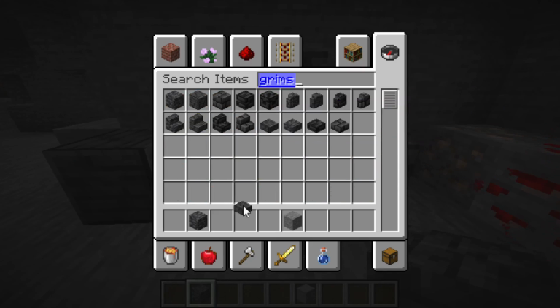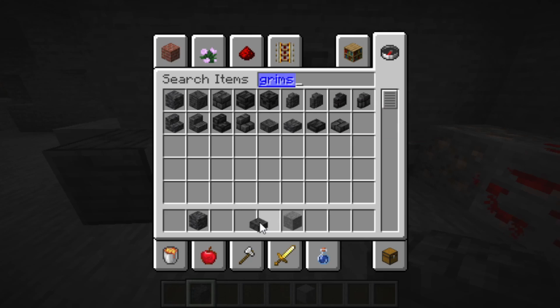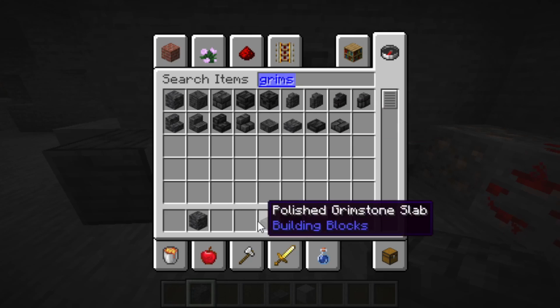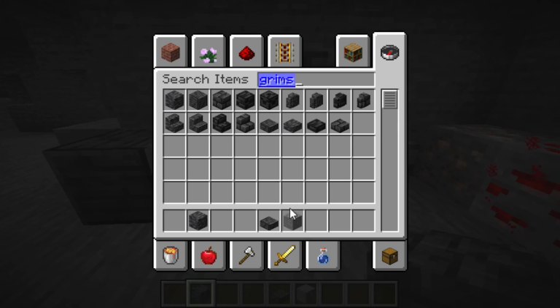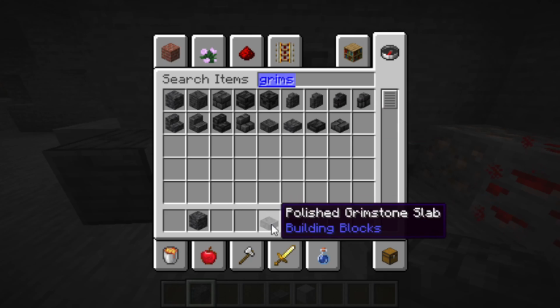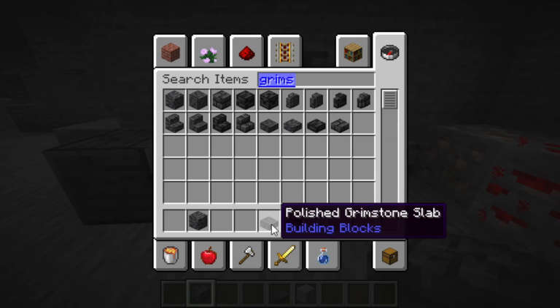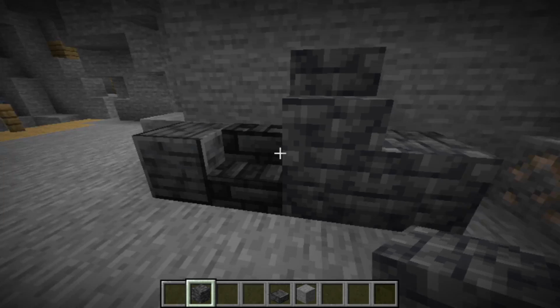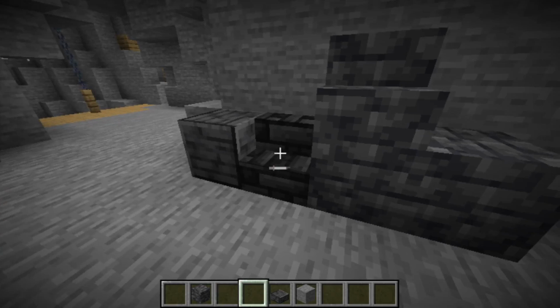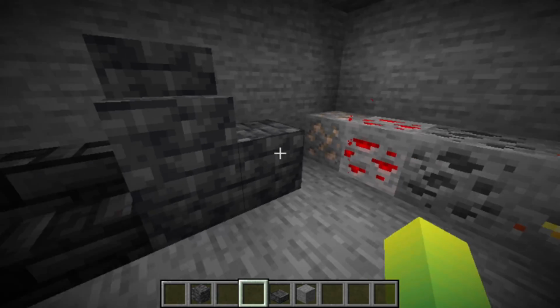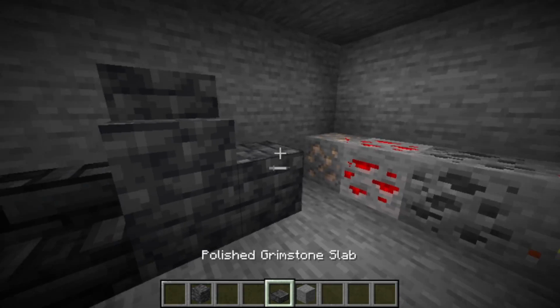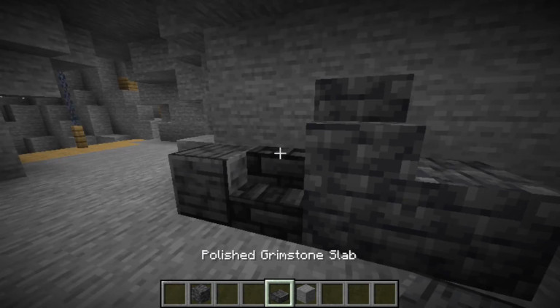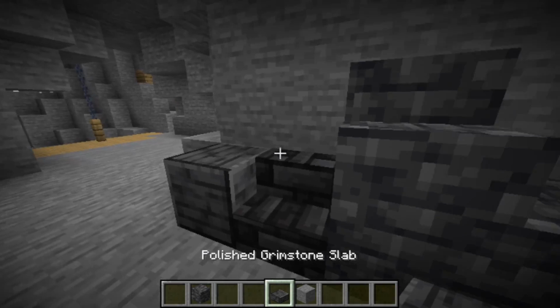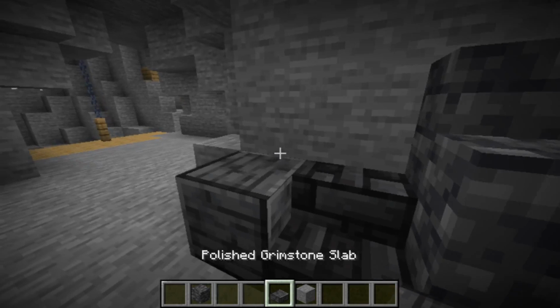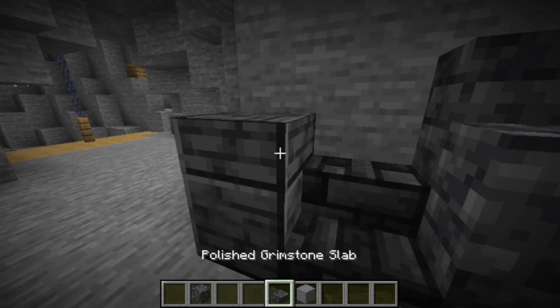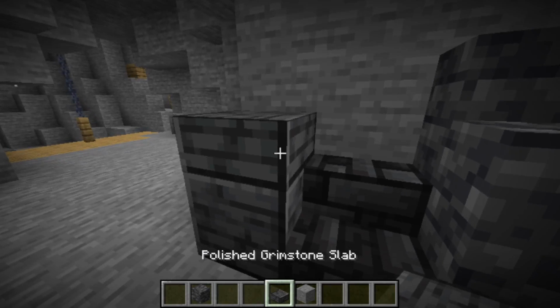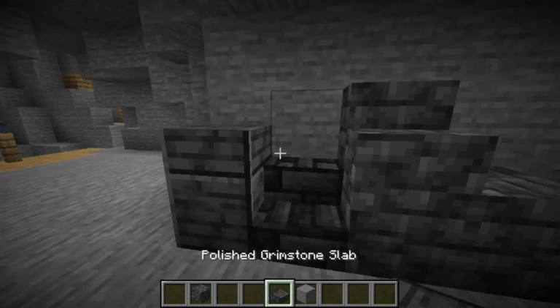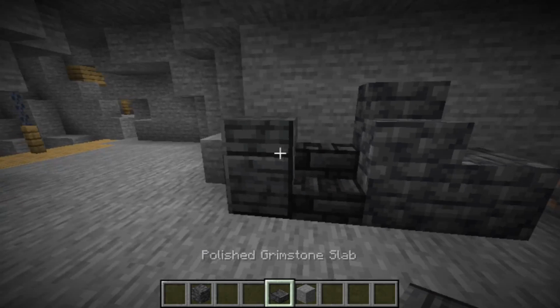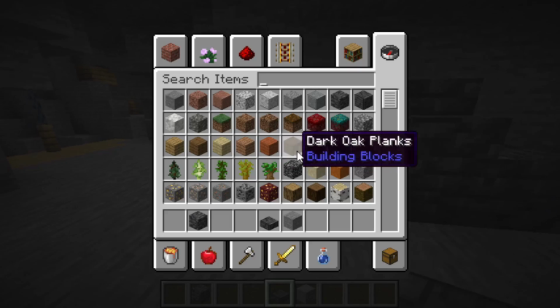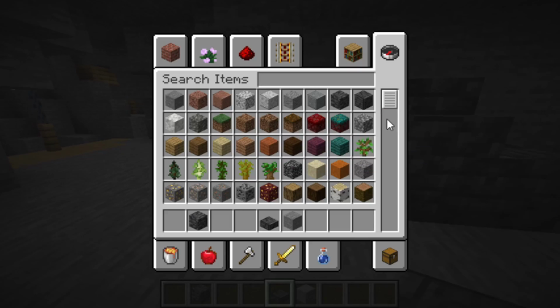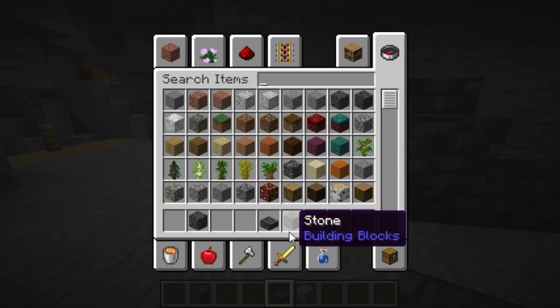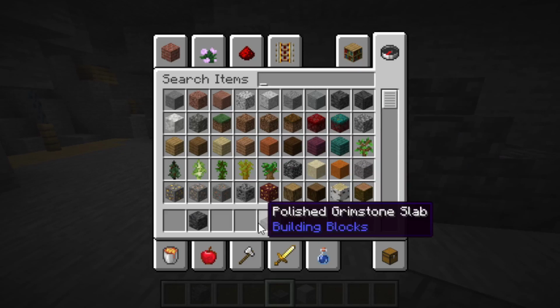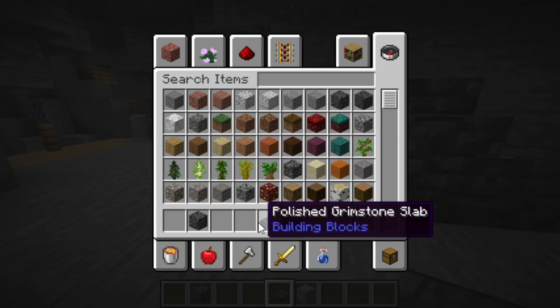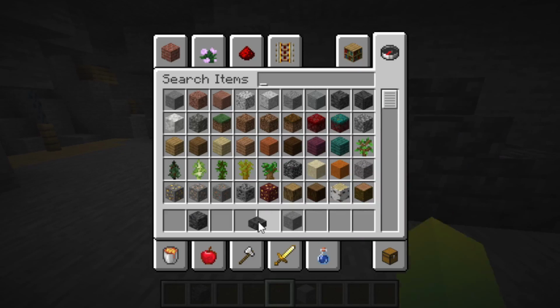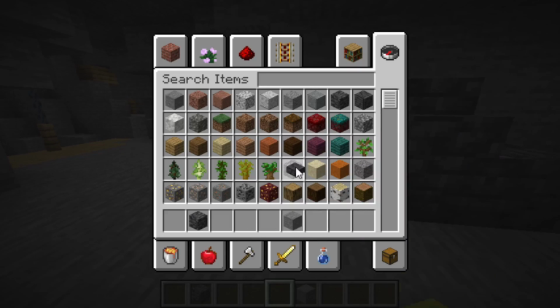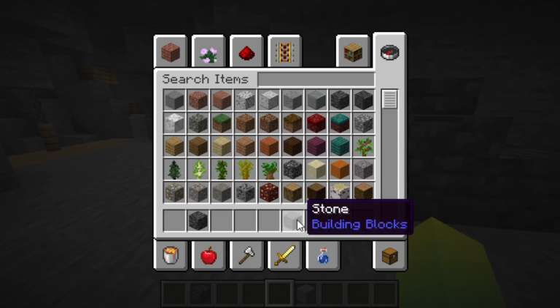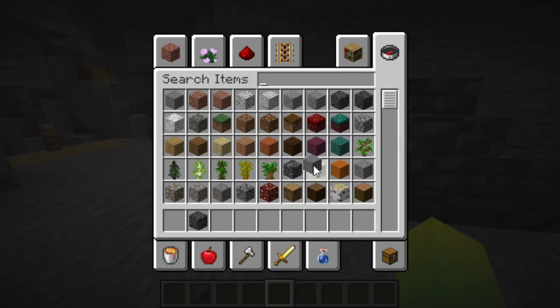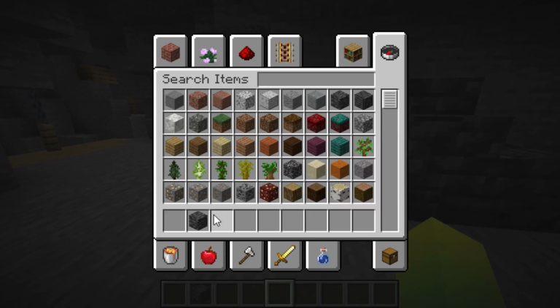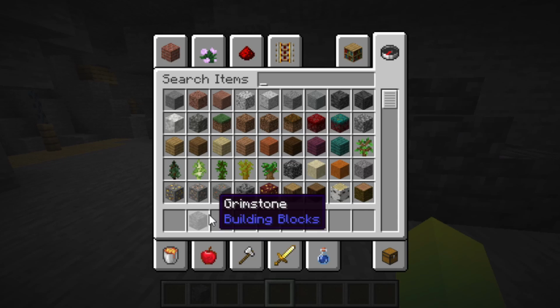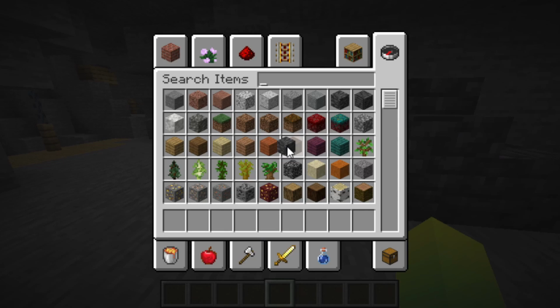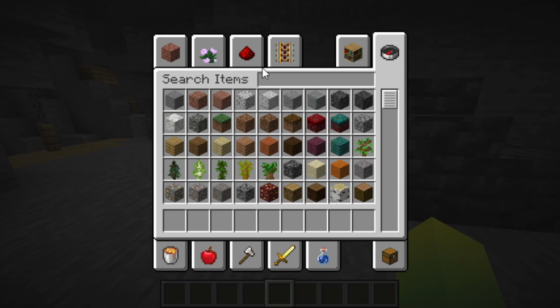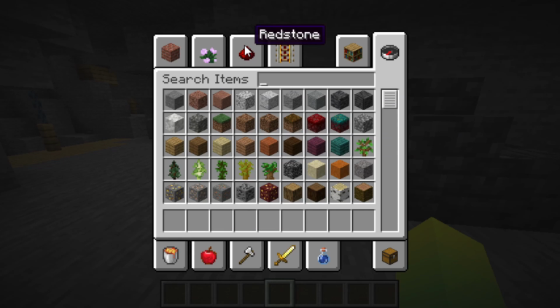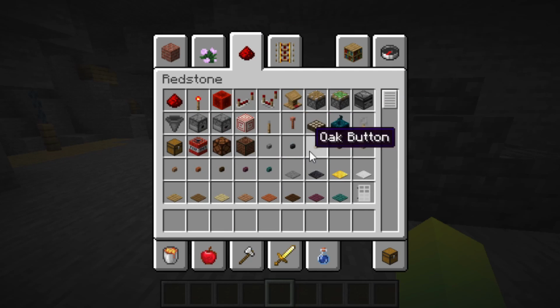Both polished and normal versions of each type, so like slabs, walls, etc.